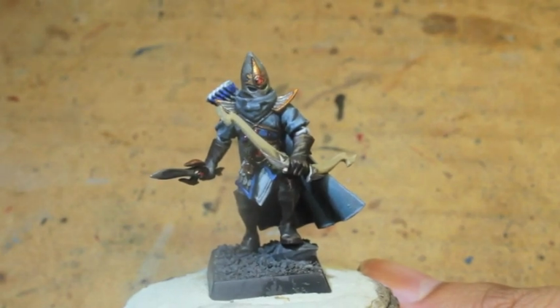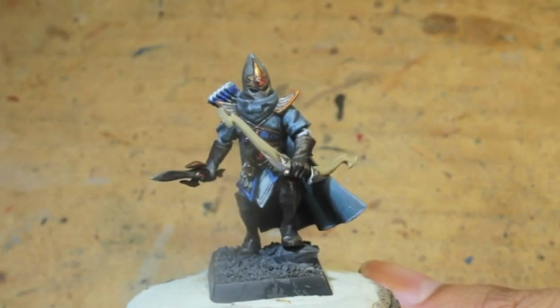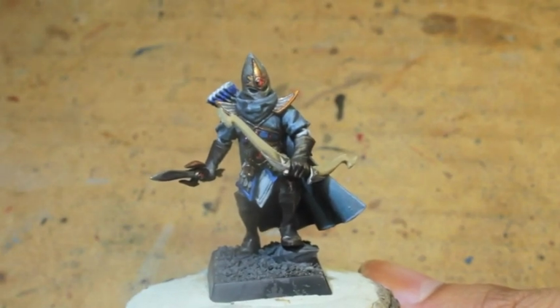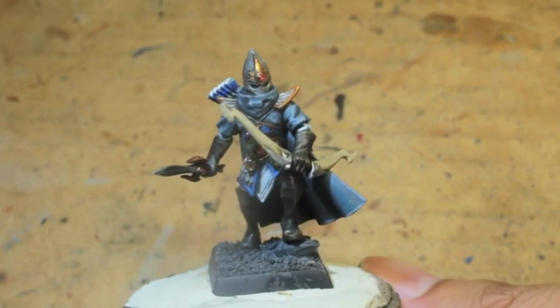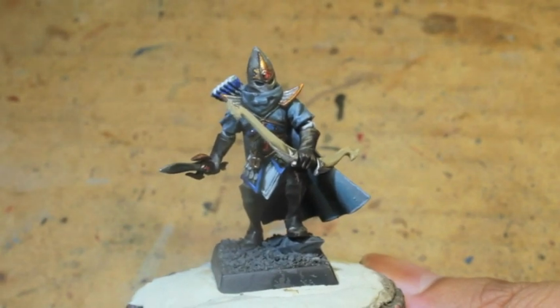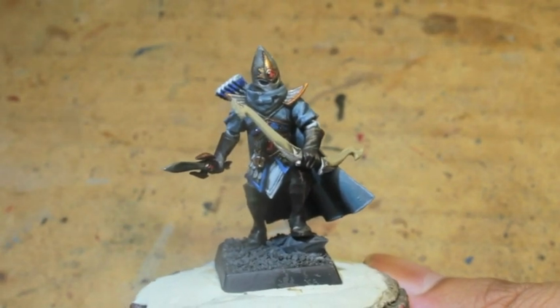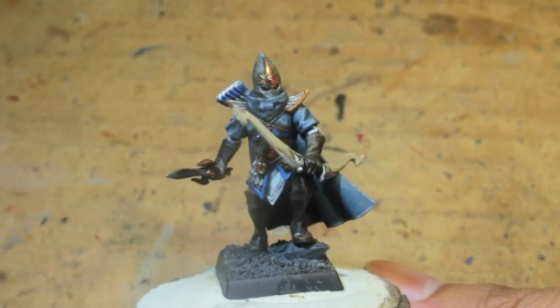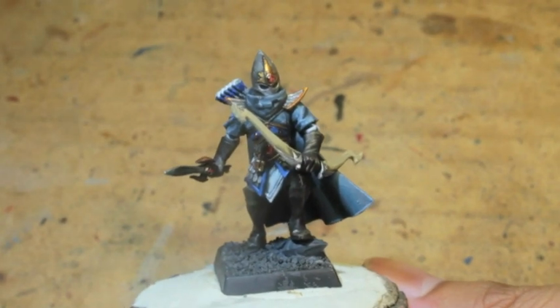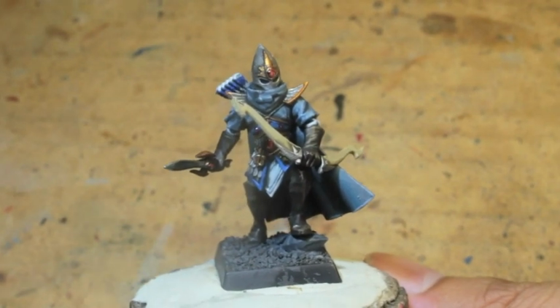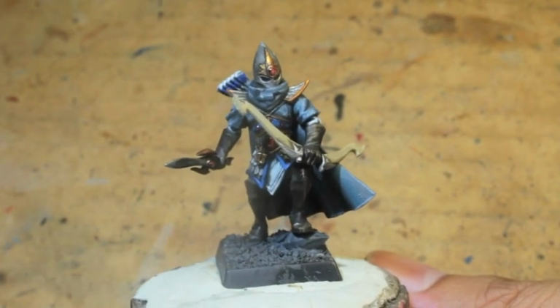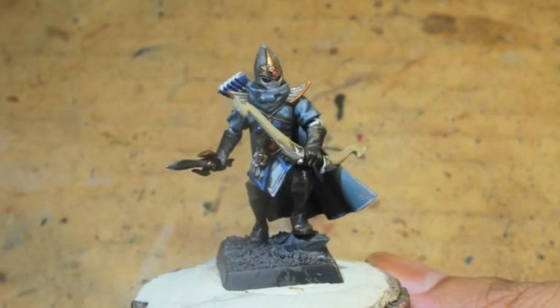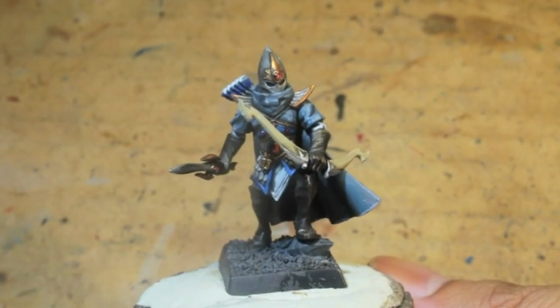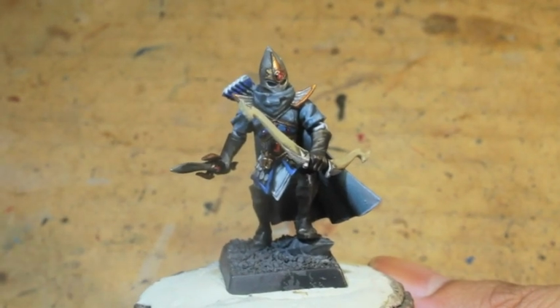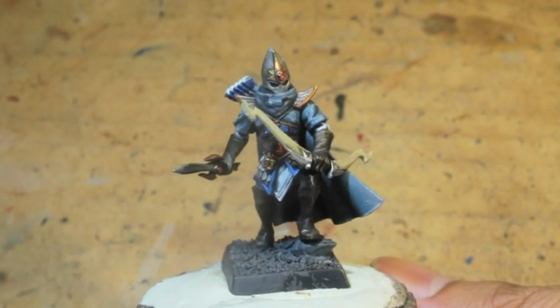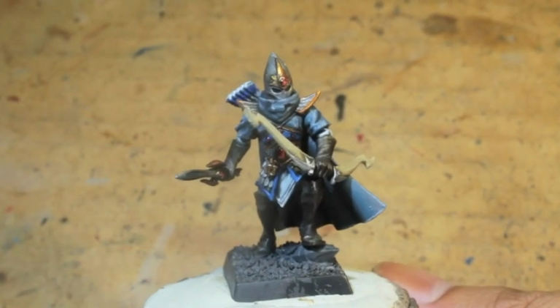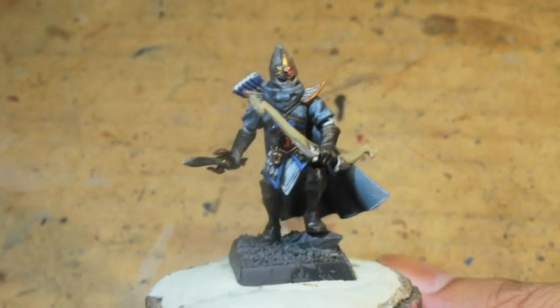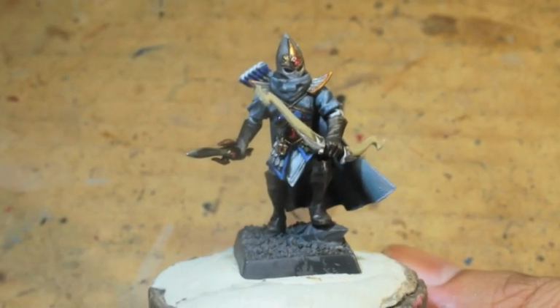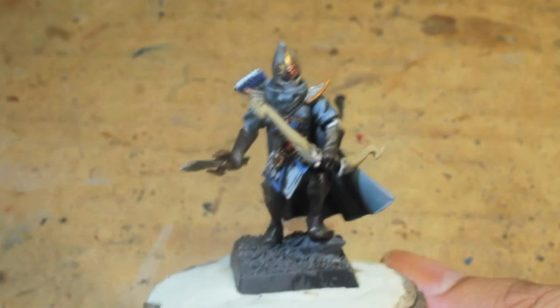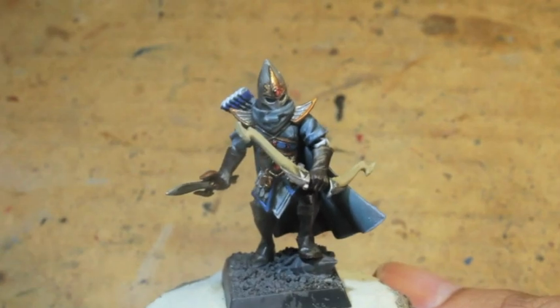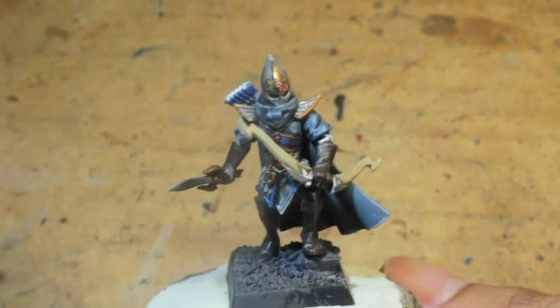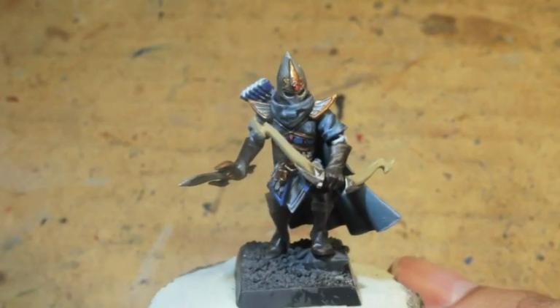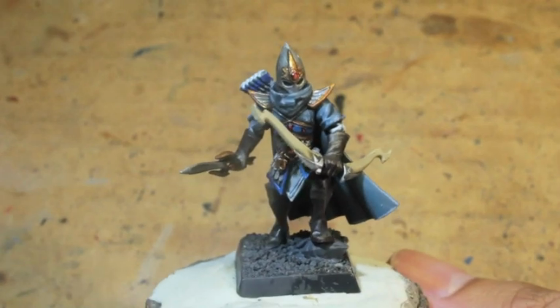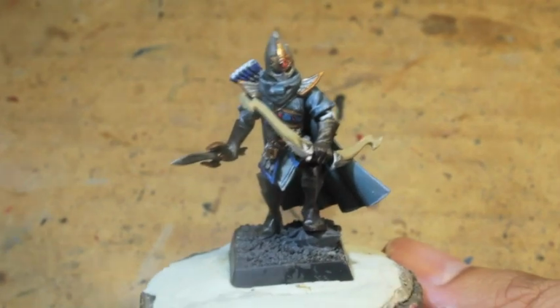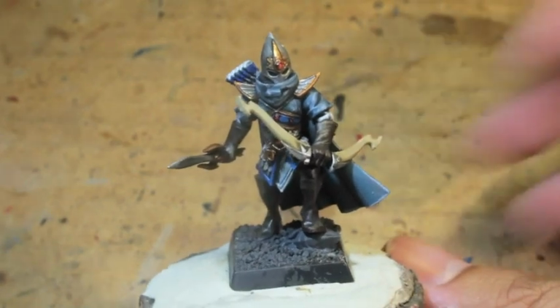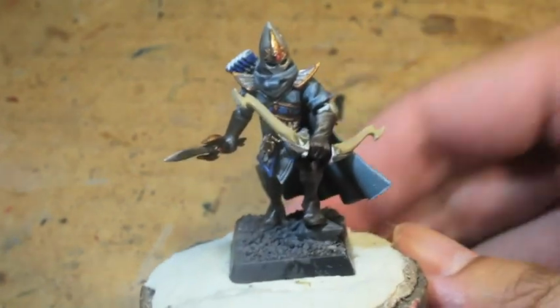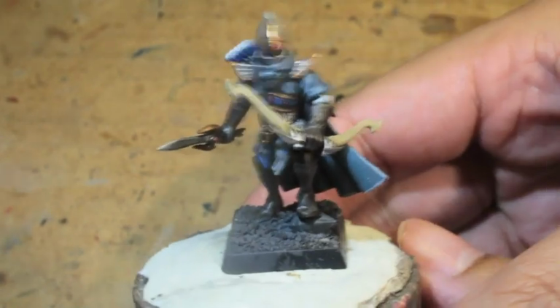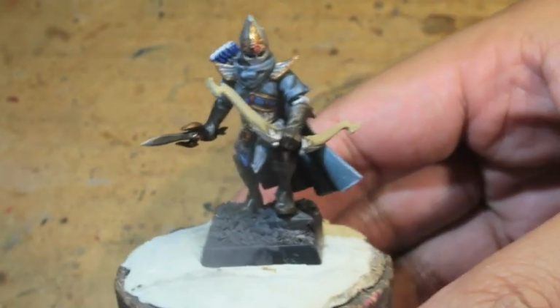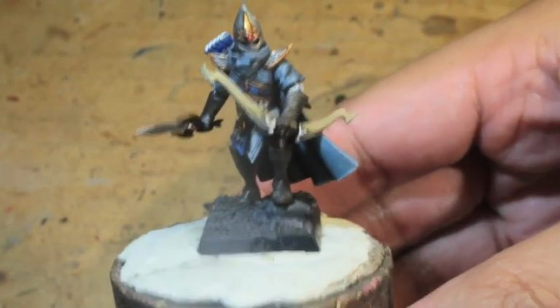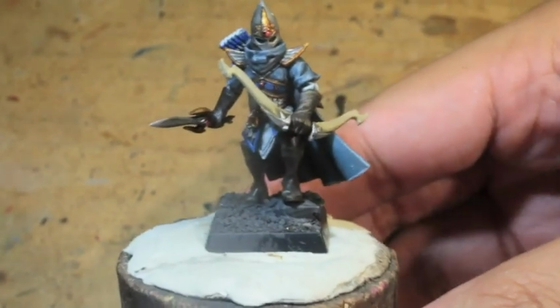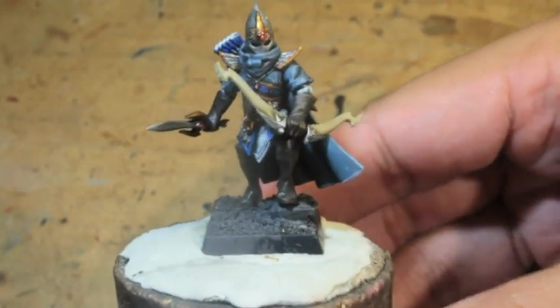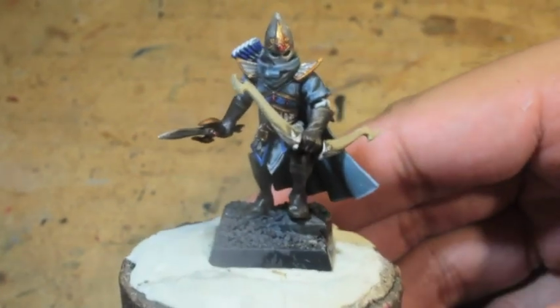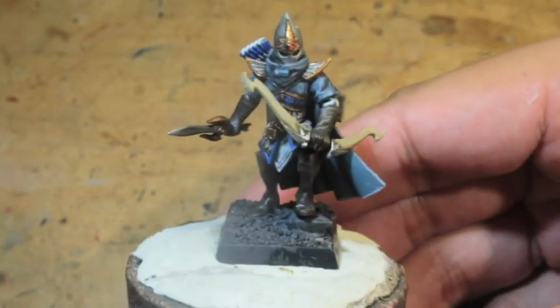What up players? It's Warboss Taeyo in this mud. Thanks for joining me for part two of how to paint a high elf shadow warrior.